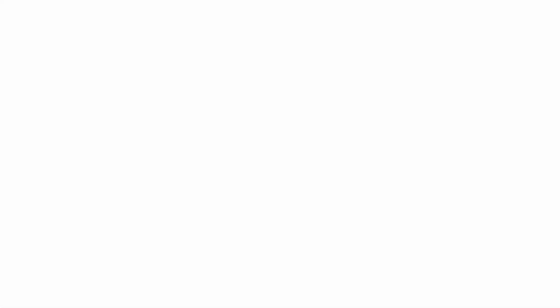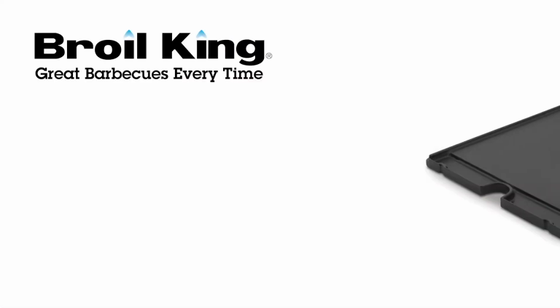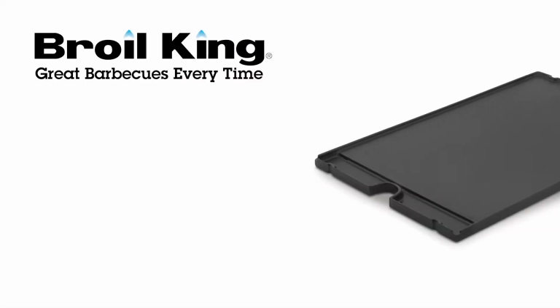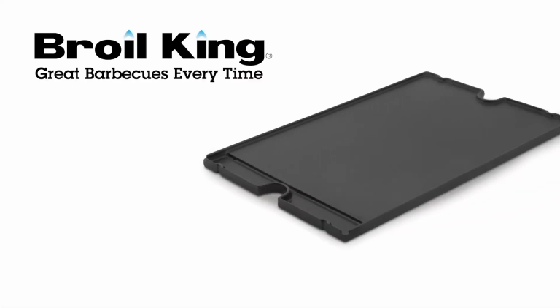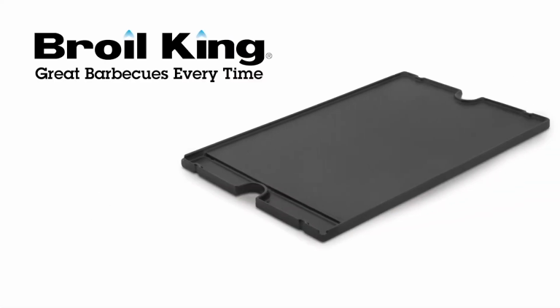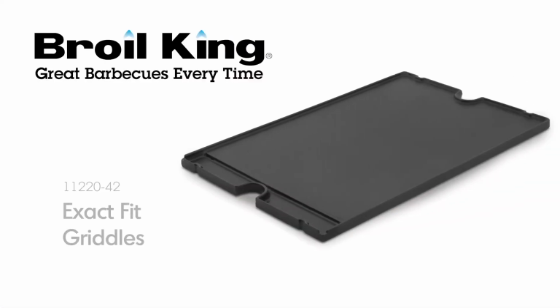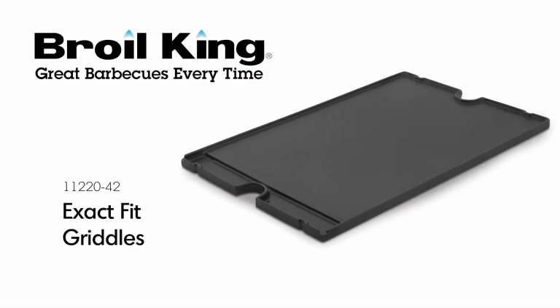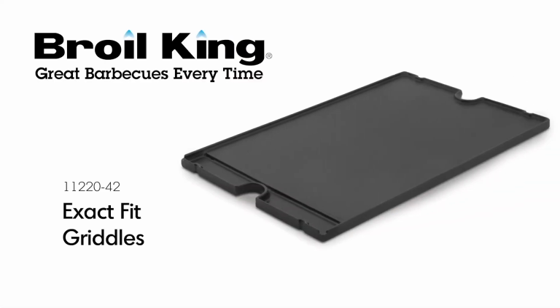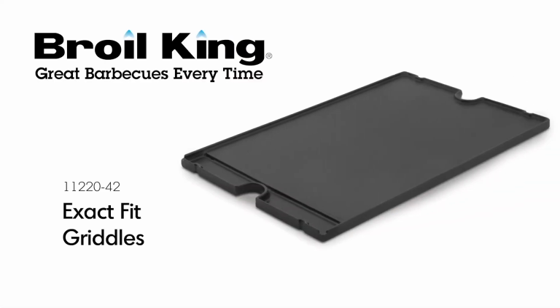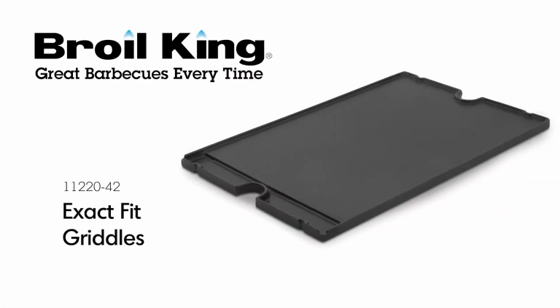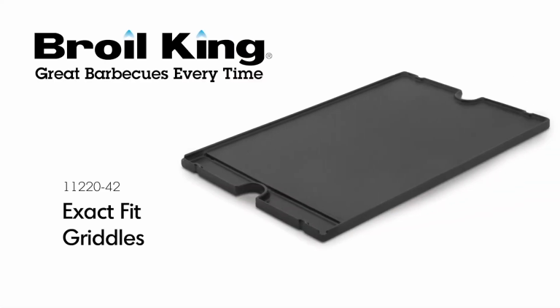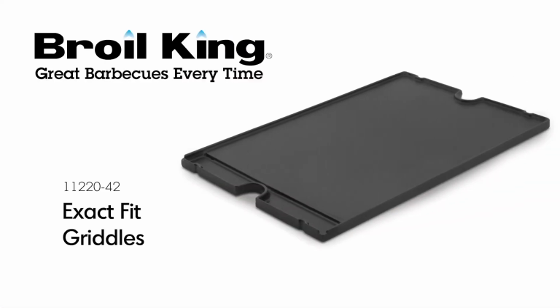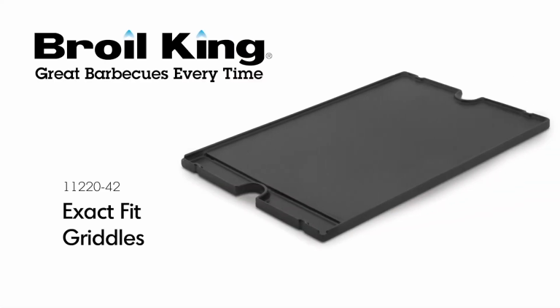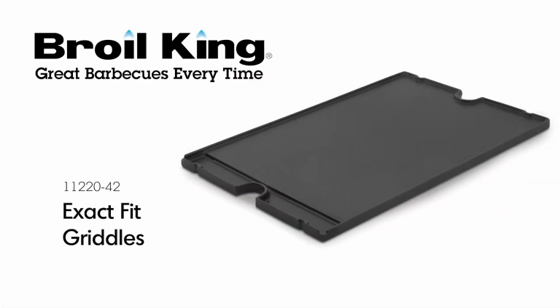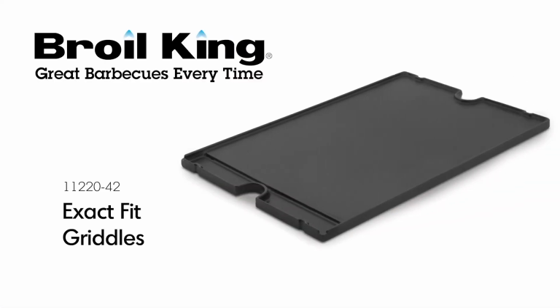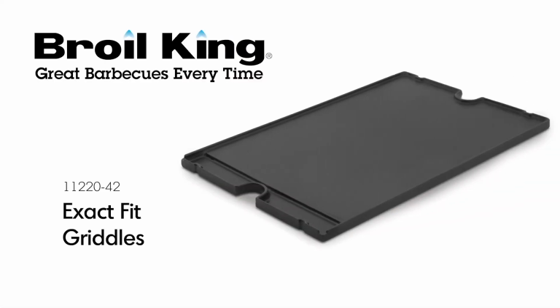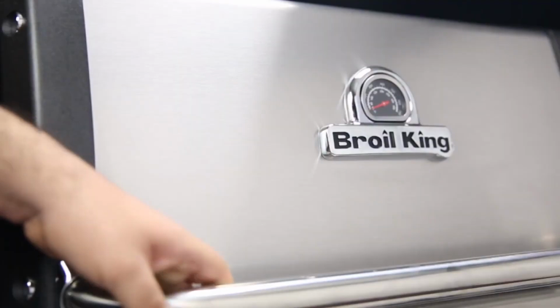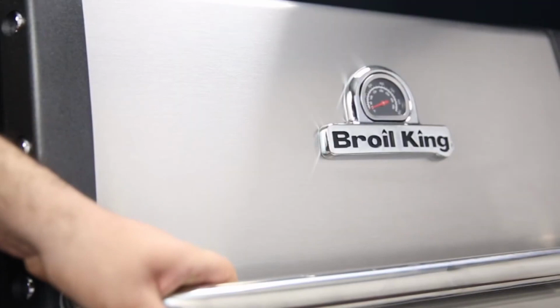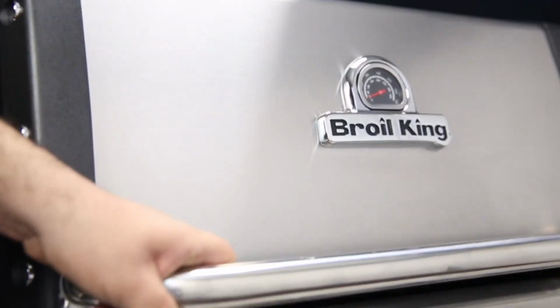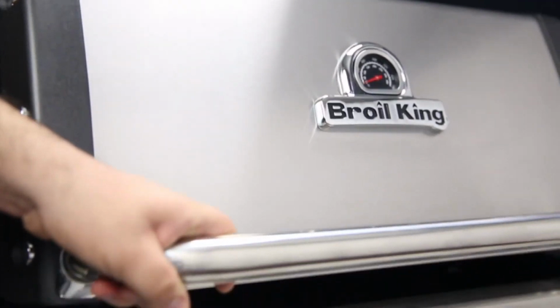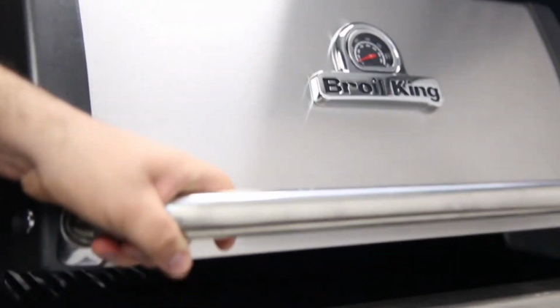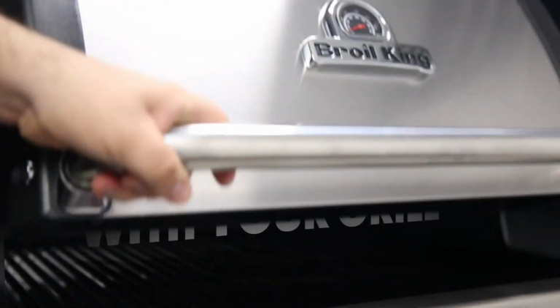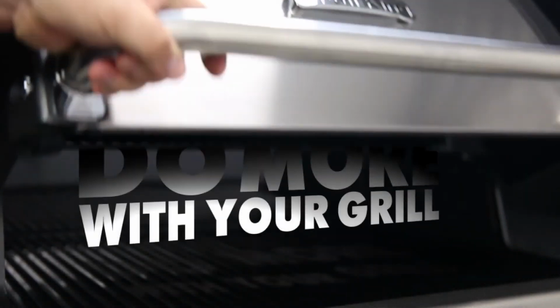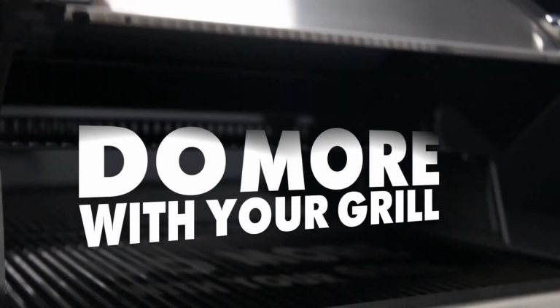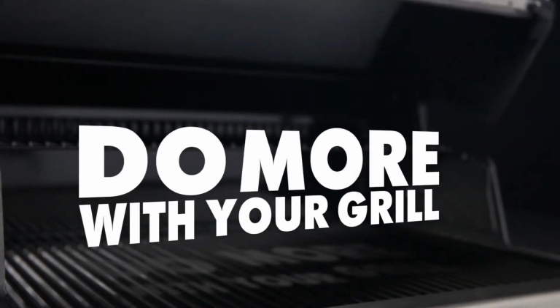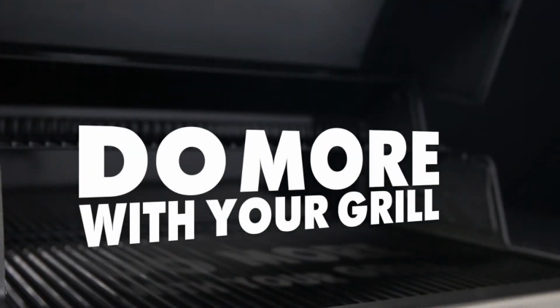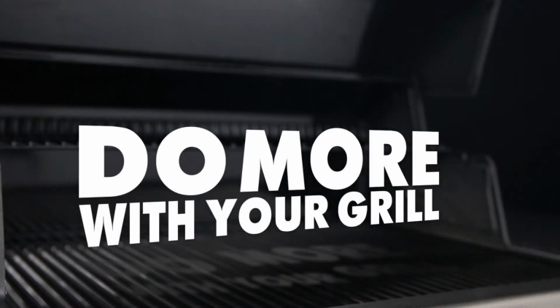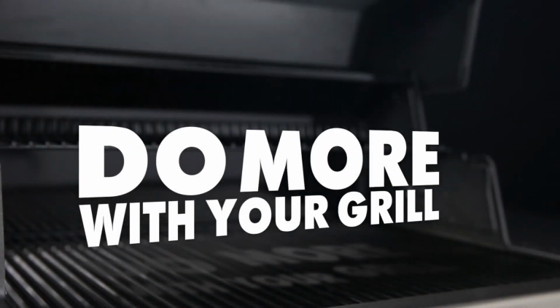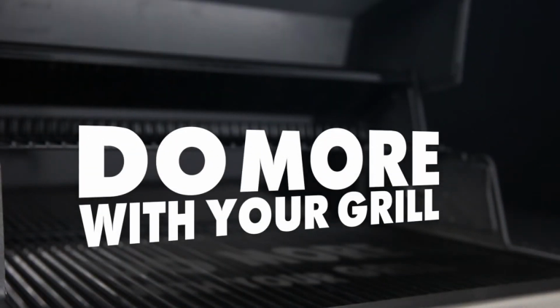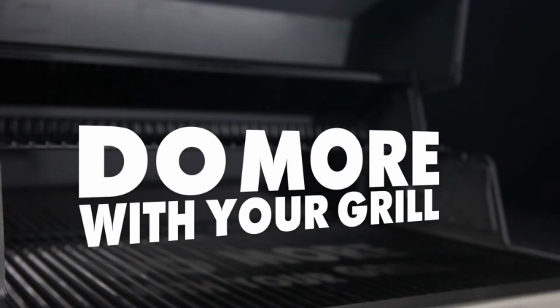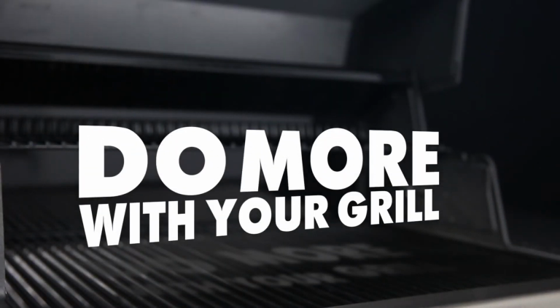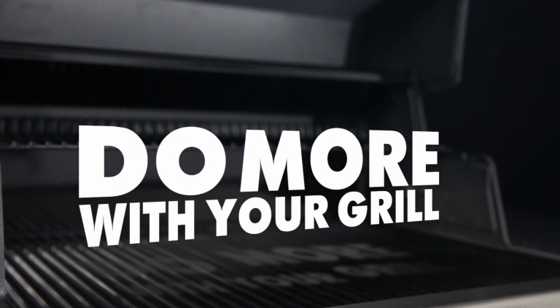The Brawlking Exact Fit Griddle. Brawlking. Do more with your grill.